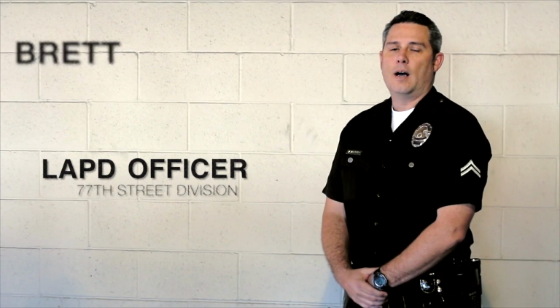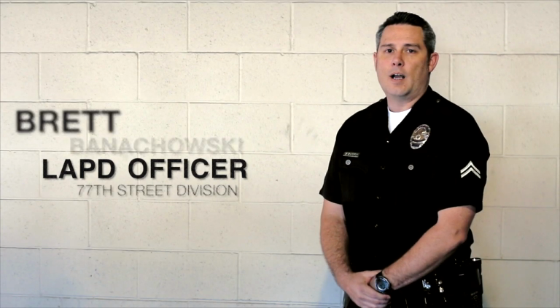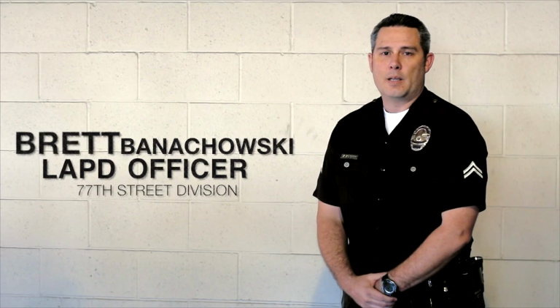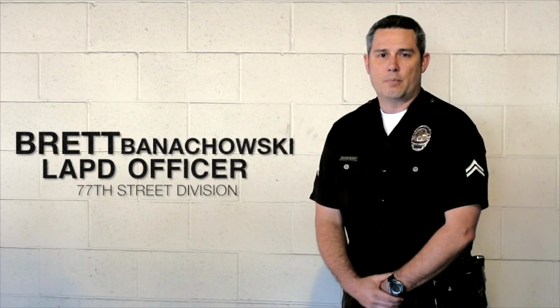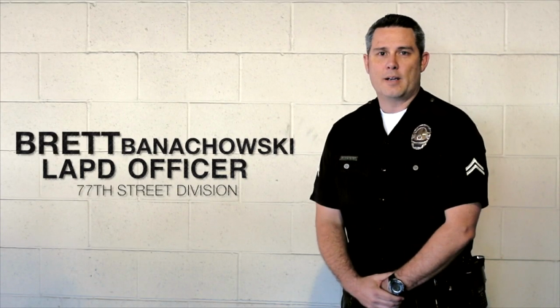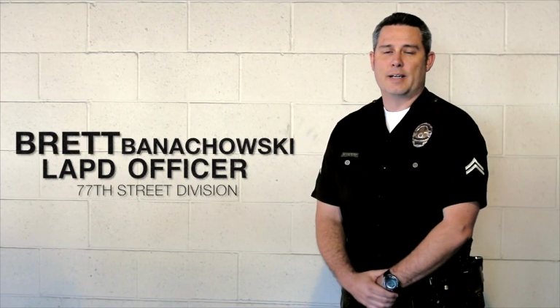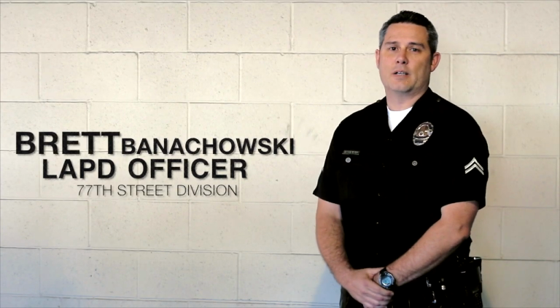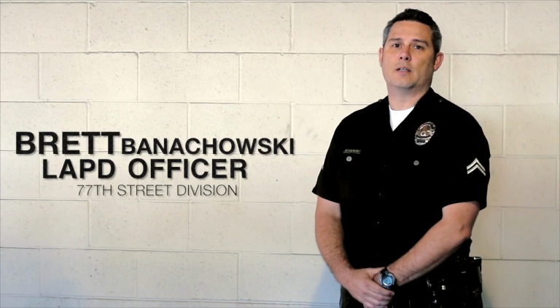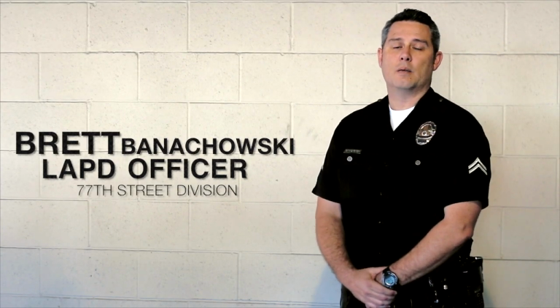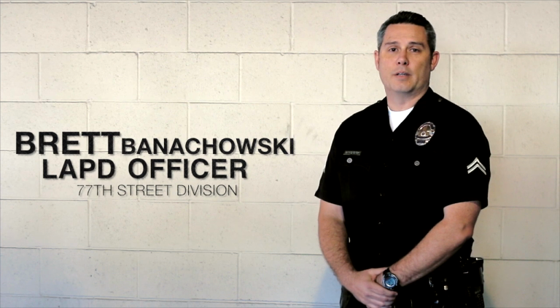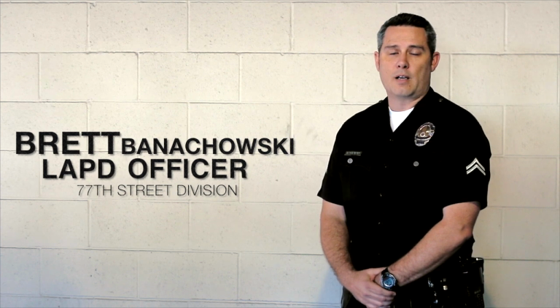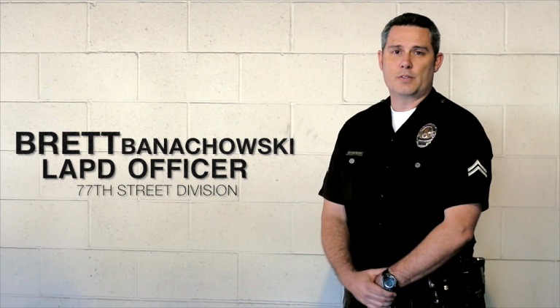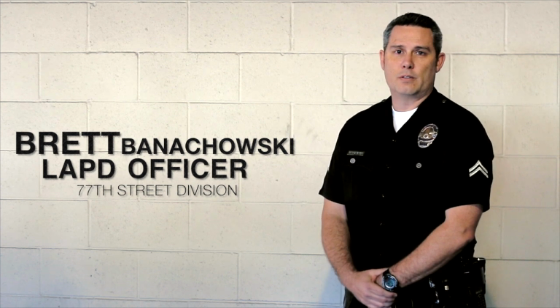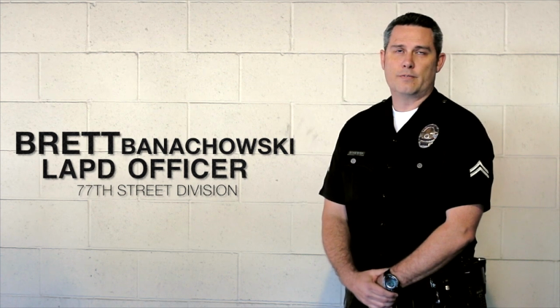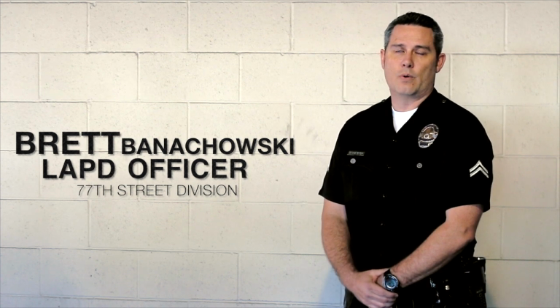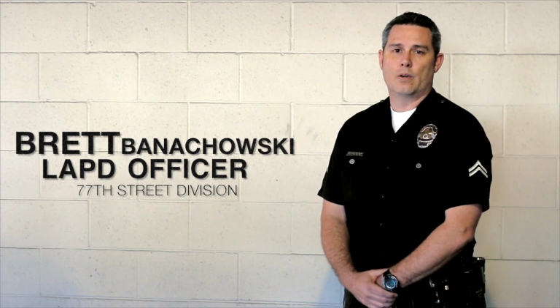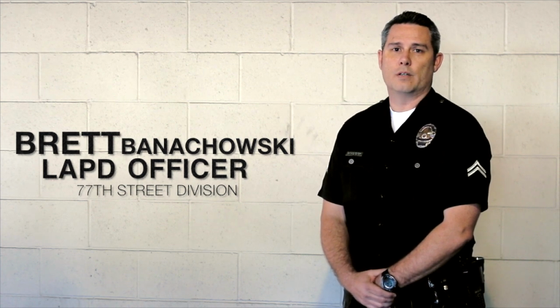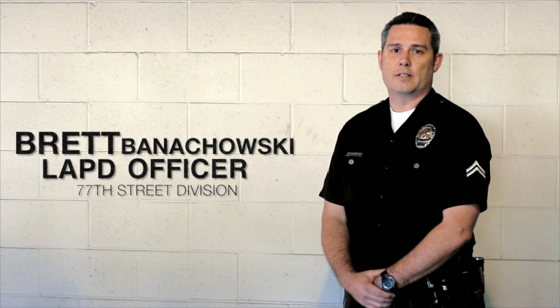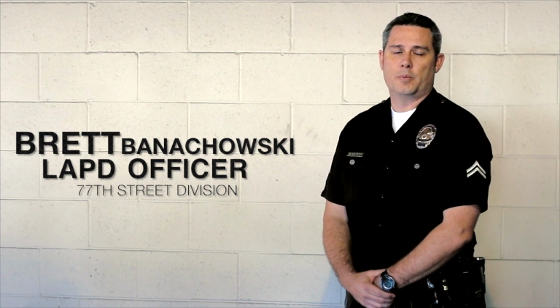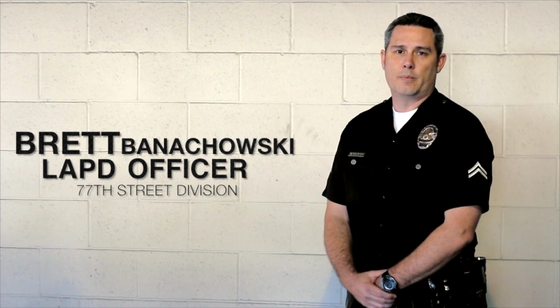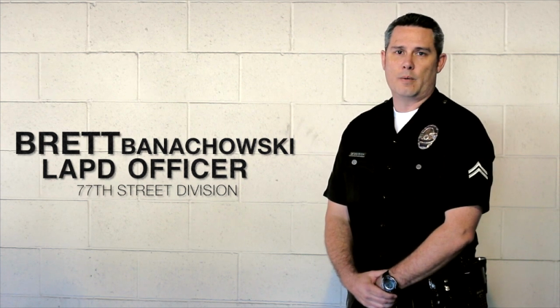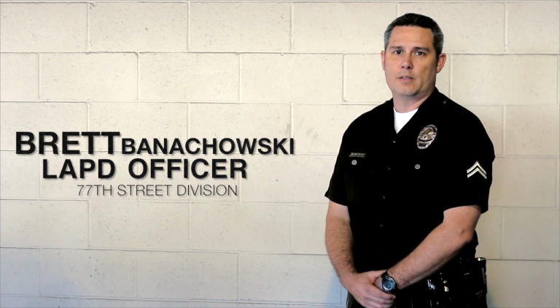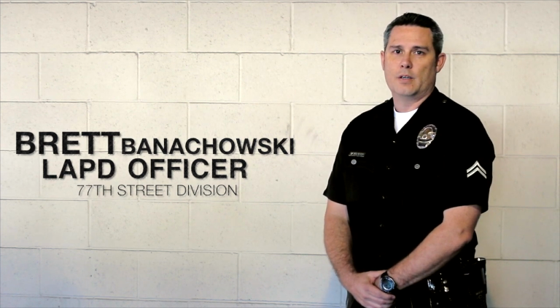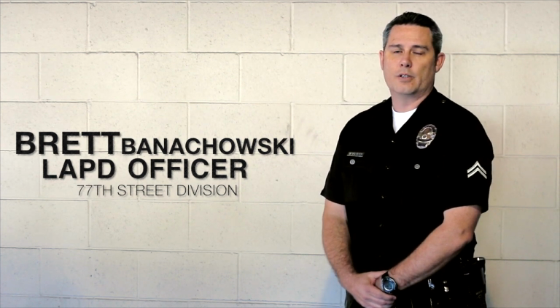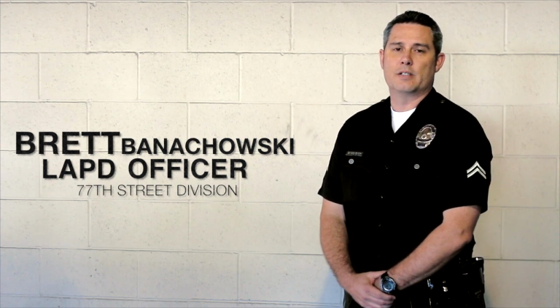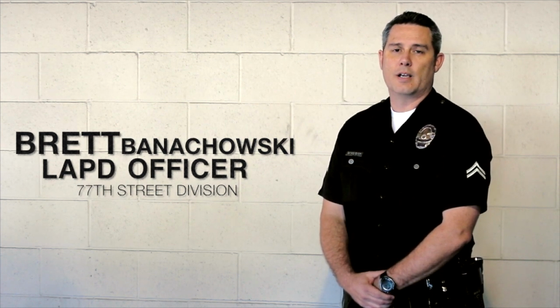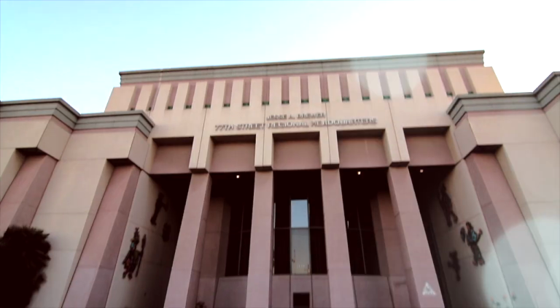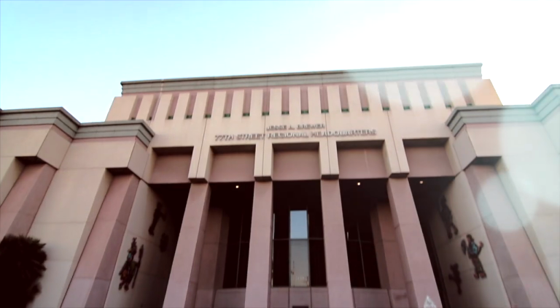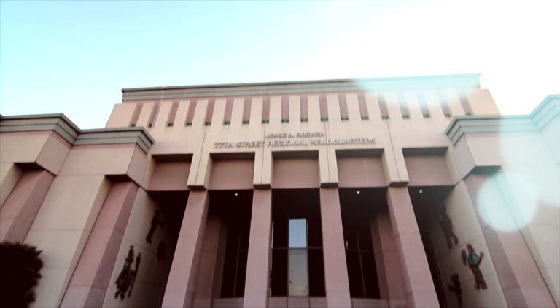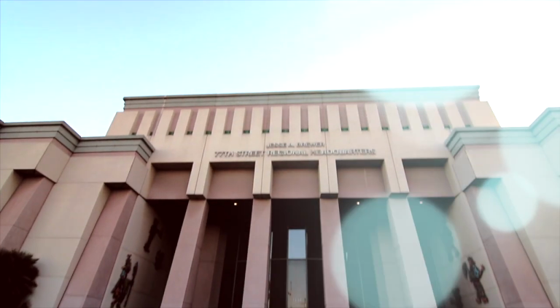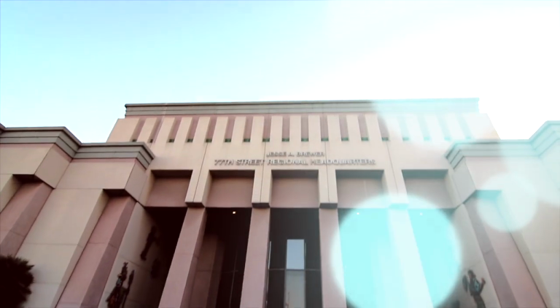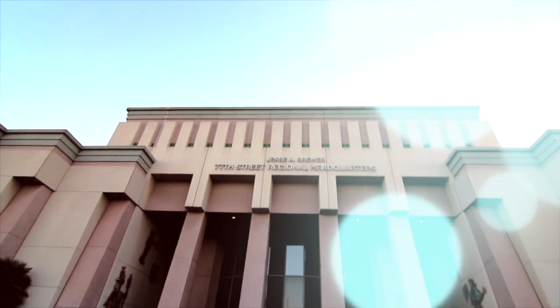Hi, my name is Brett Vanikowski, police officer for the Los Angeles Police Department, currently assigned to 77th Division.